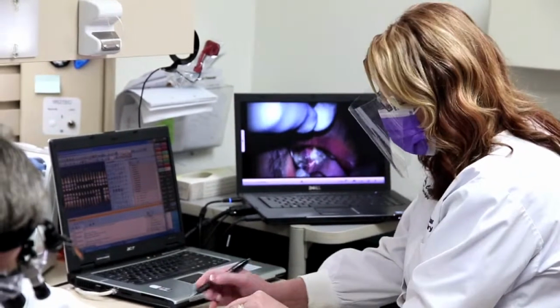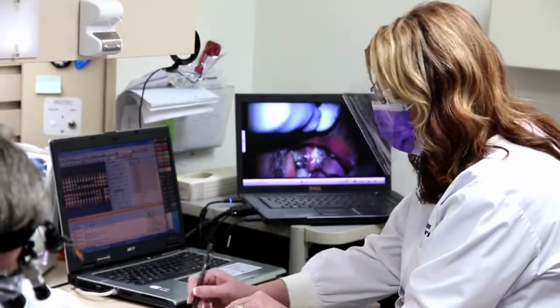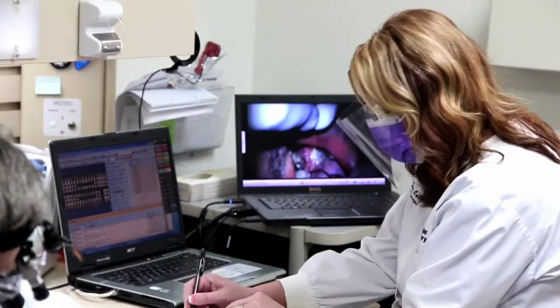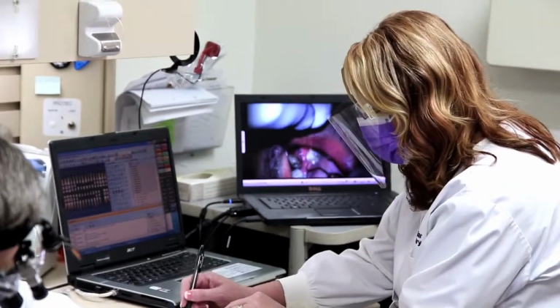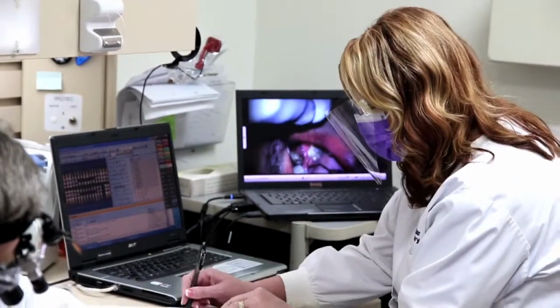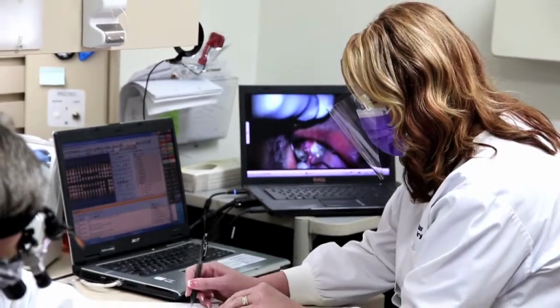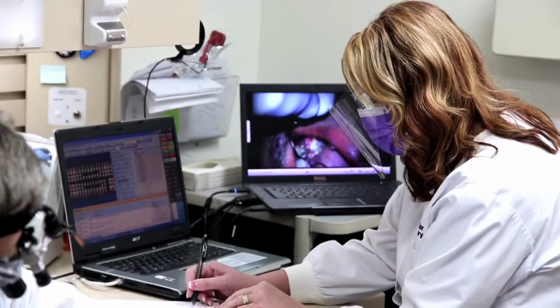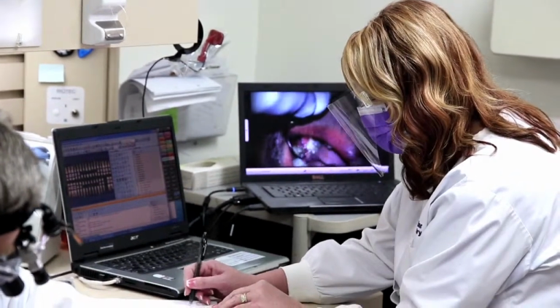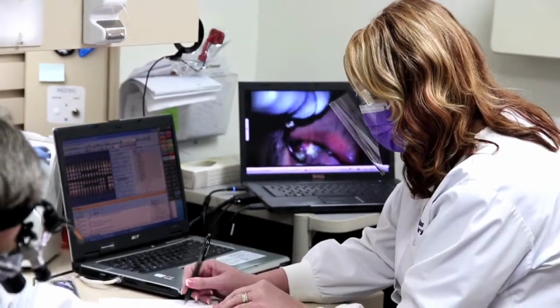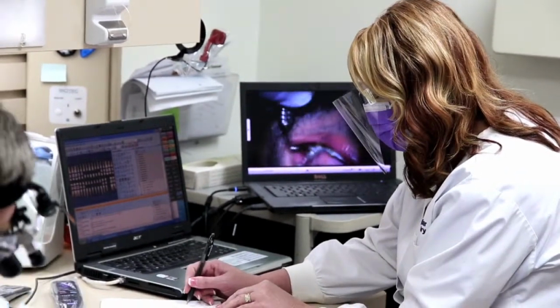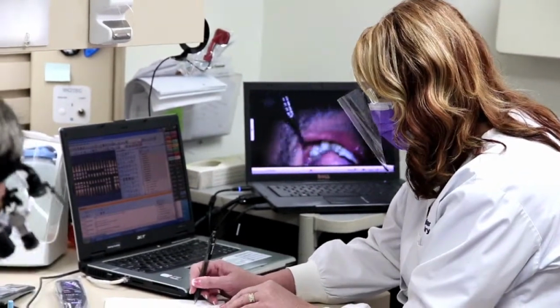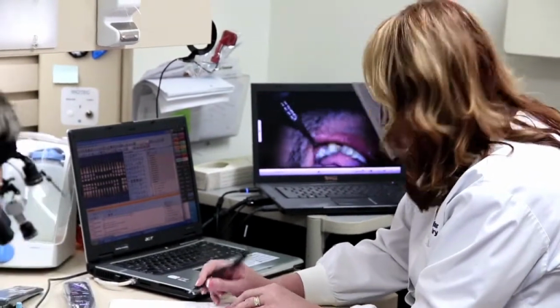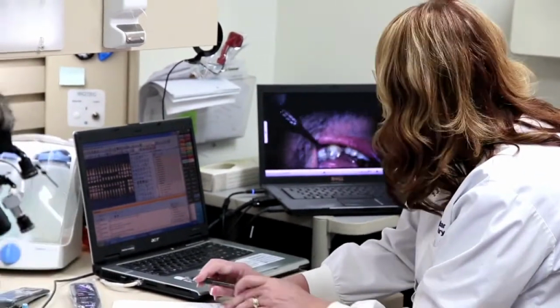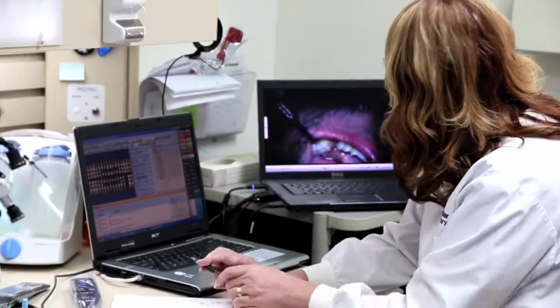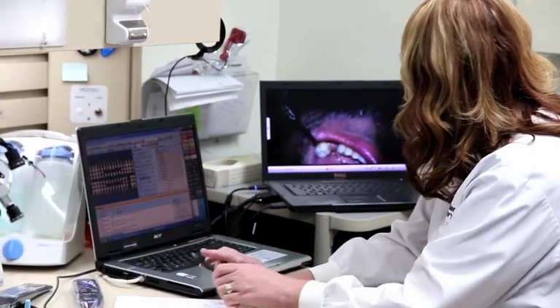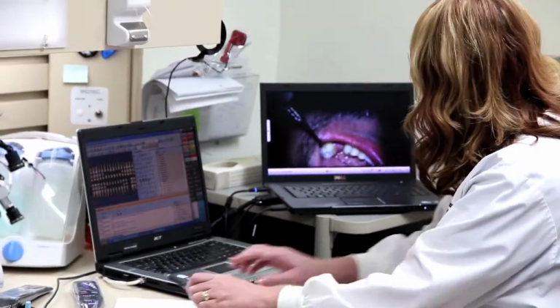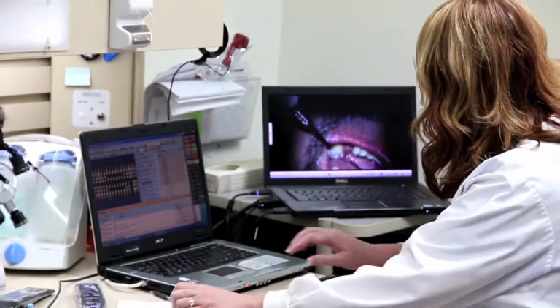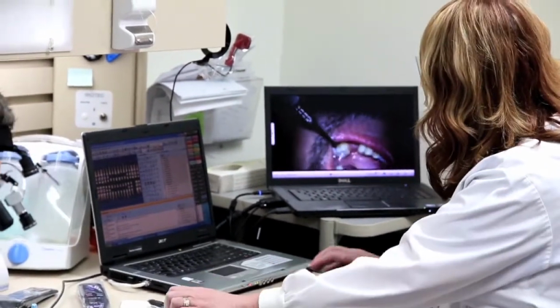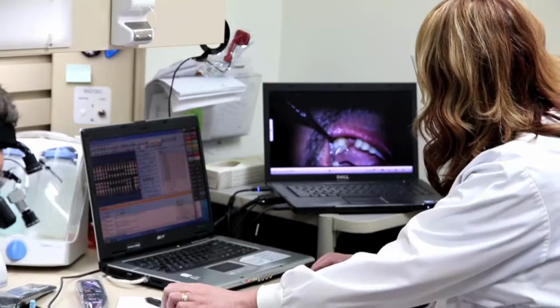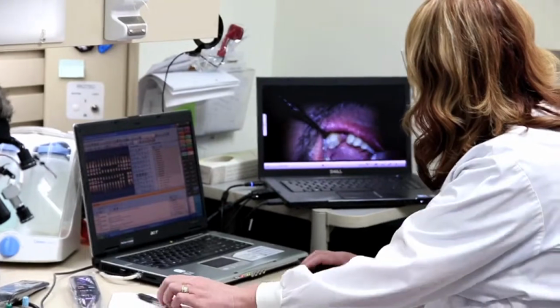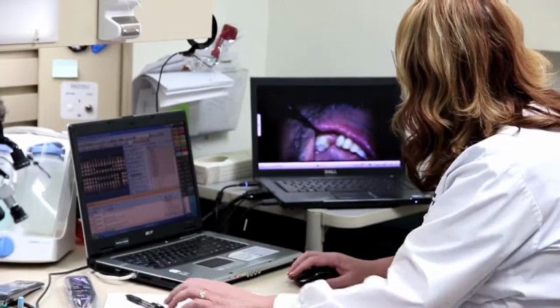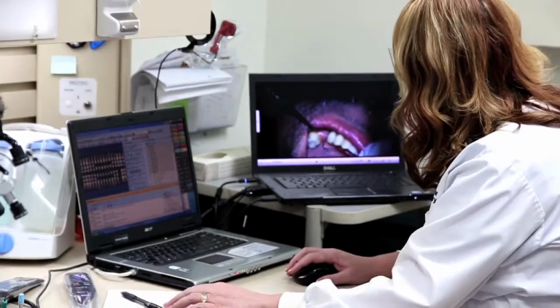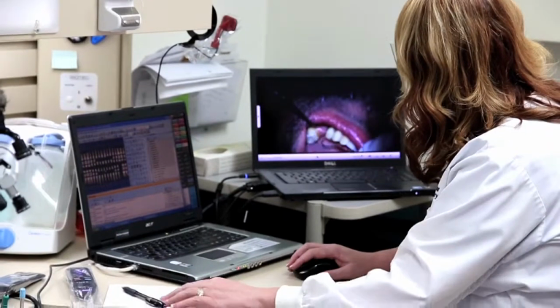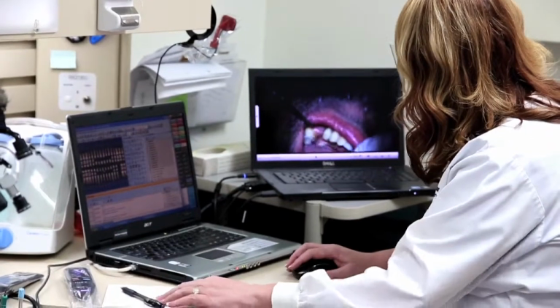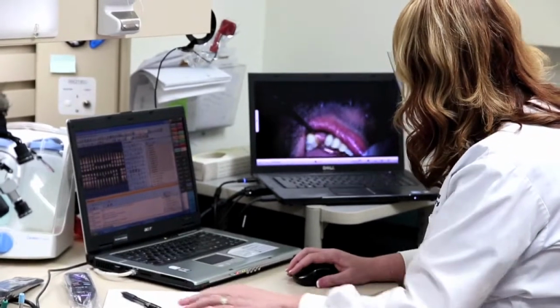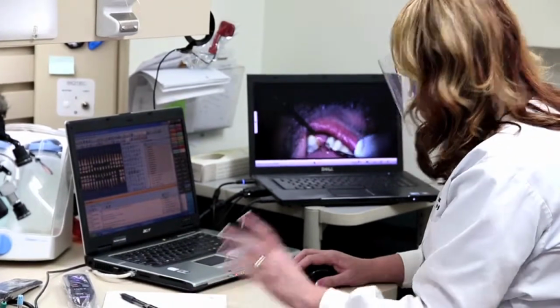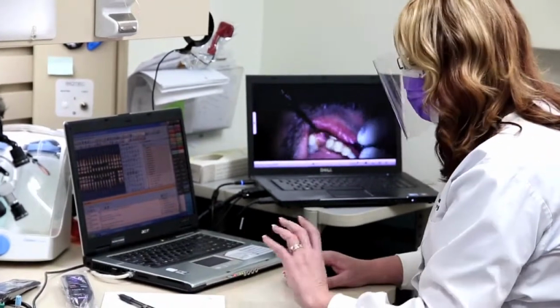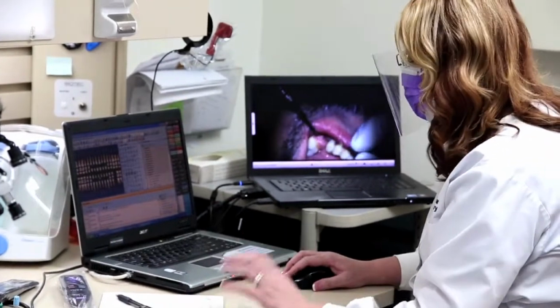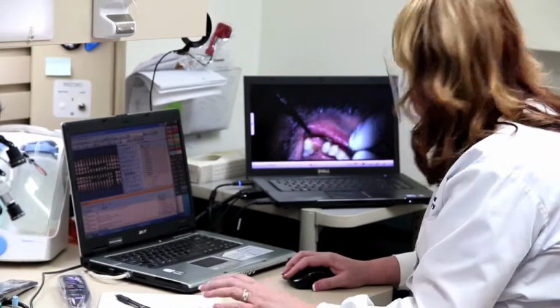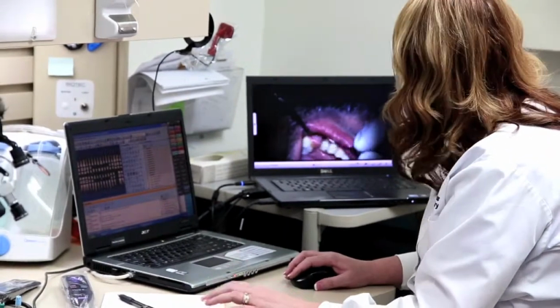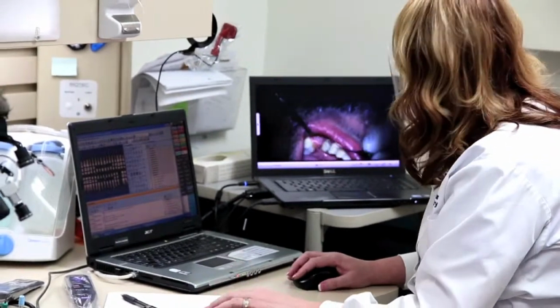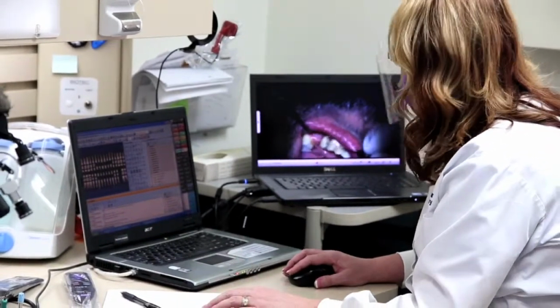While I'm doing the exam, on the computer behind me, the hygienist sees what I see, so she can watch and document accordingly the things that I see and the things that I say. She doesn't have any question about what I'm seeing because she sees it as well. If she has questions, she can ask me.